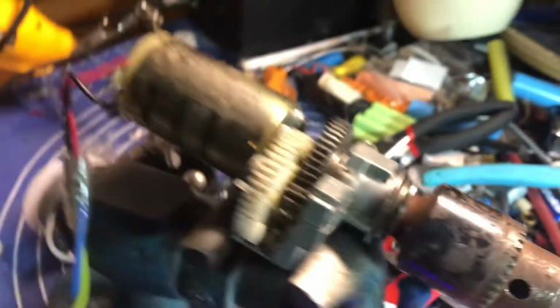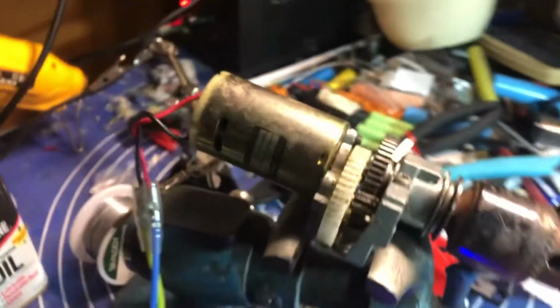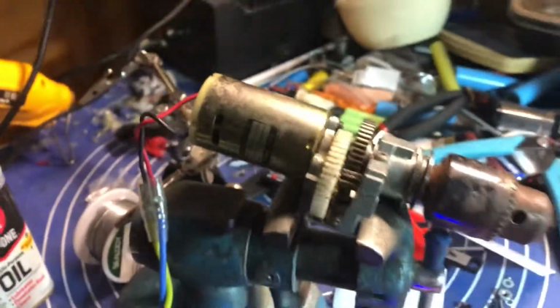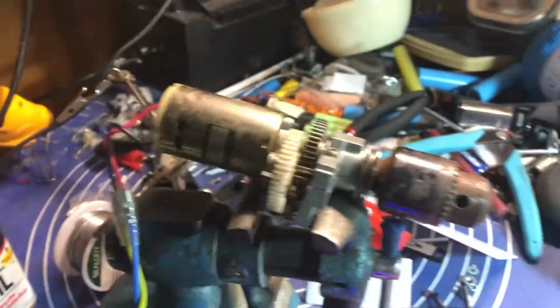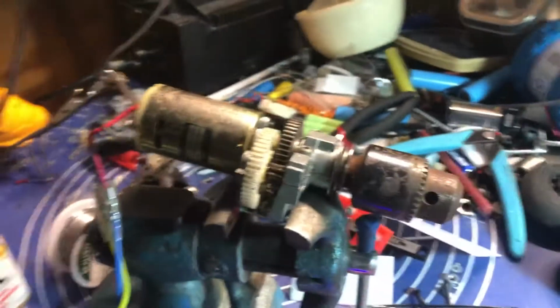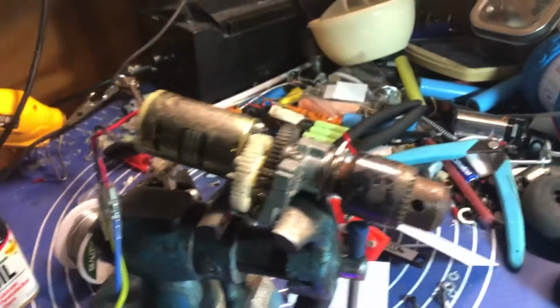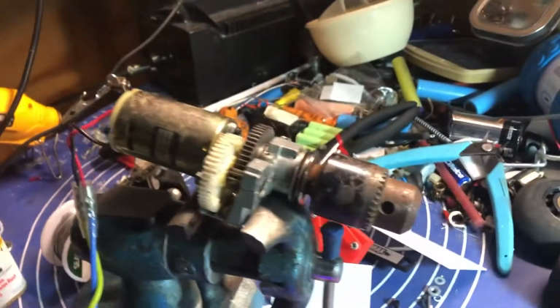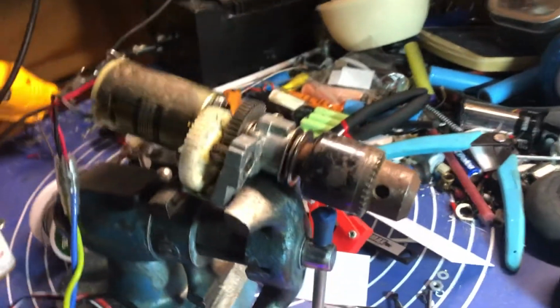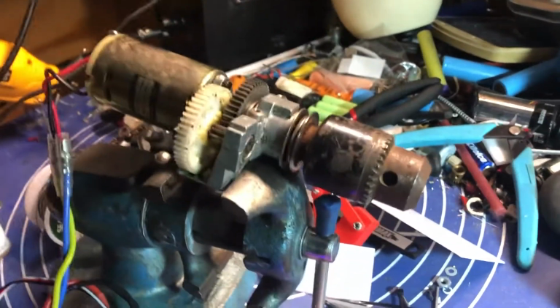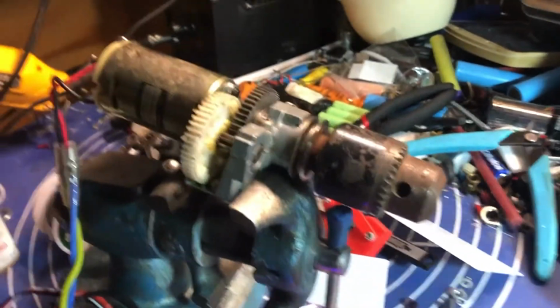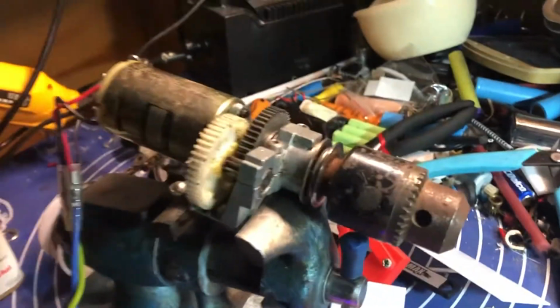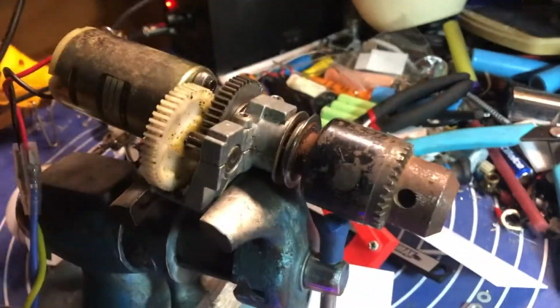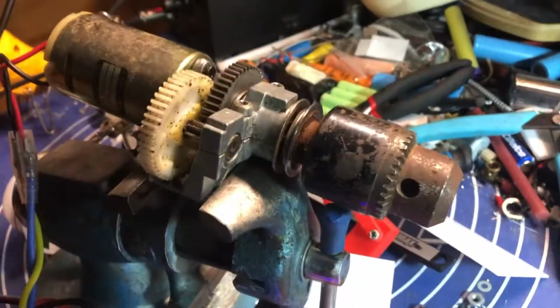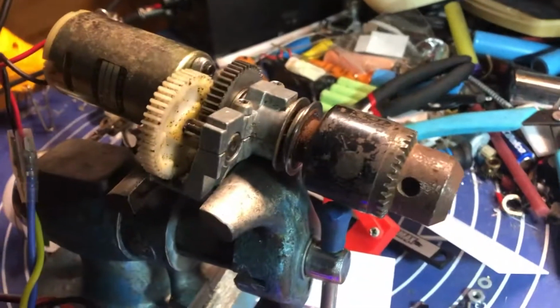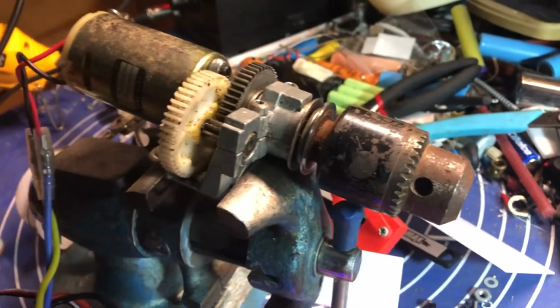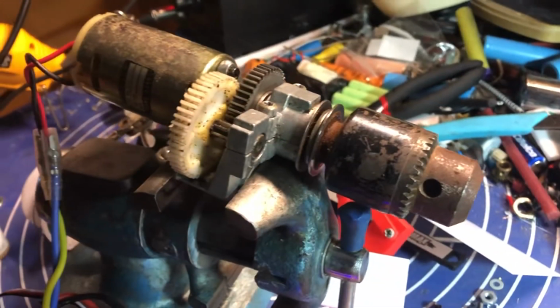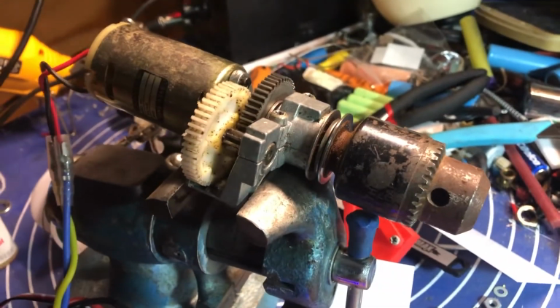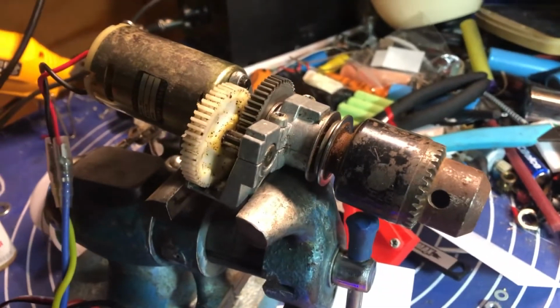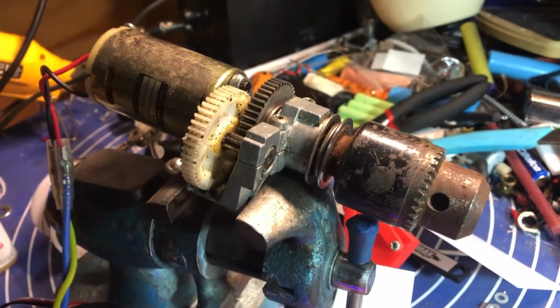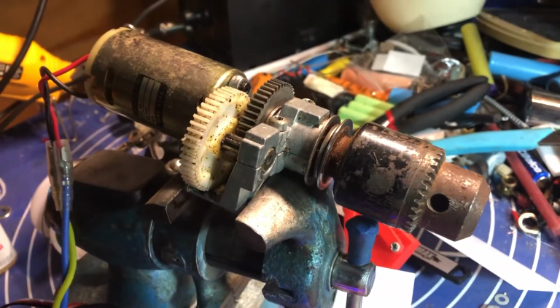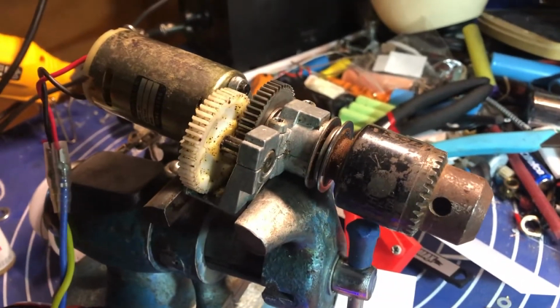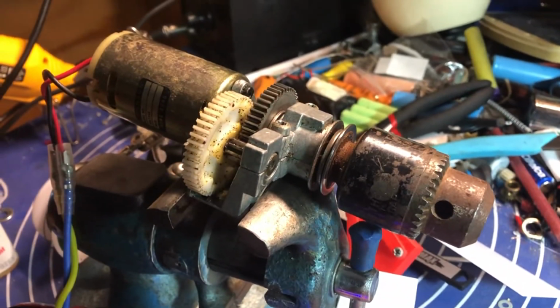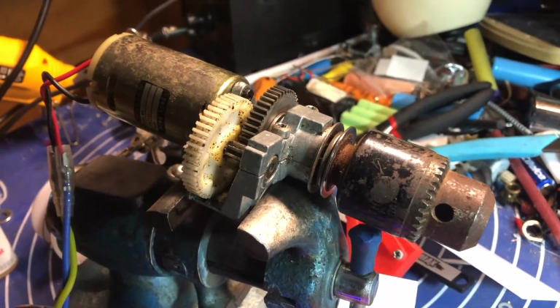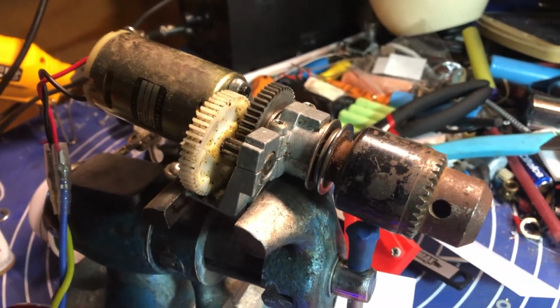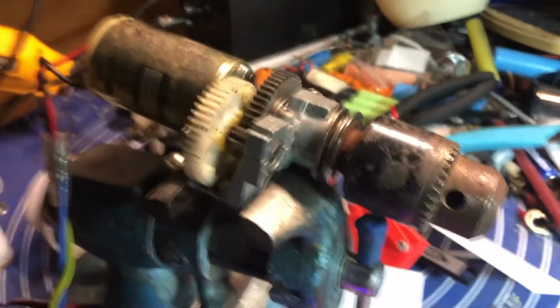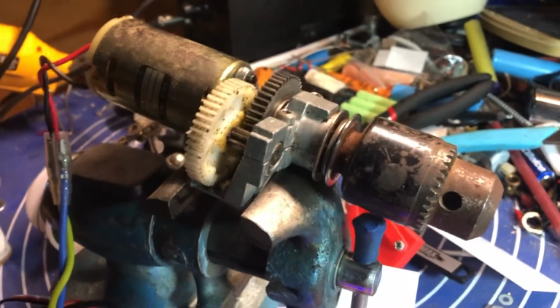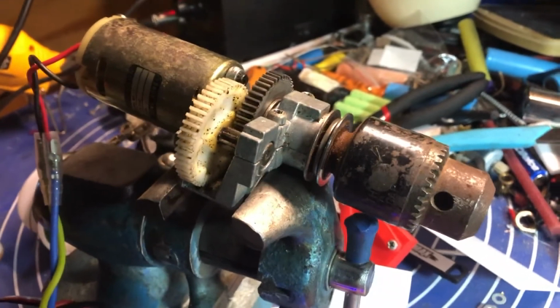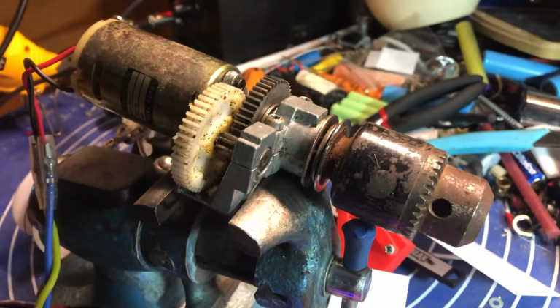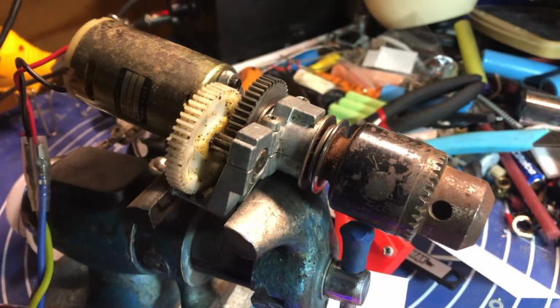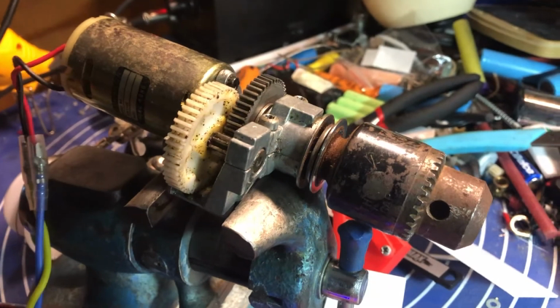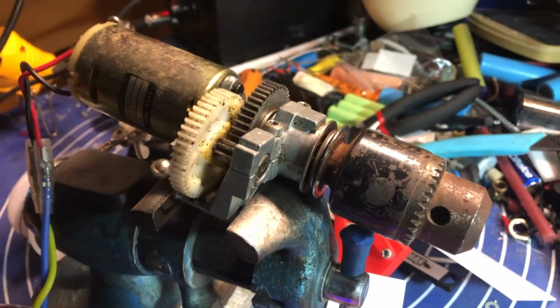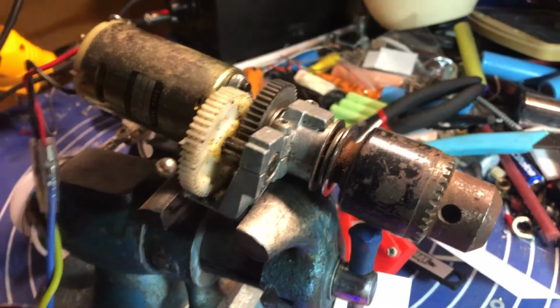Thanks for checking the video out. If you guys have any ideas how to hook this up to a car, let me know.